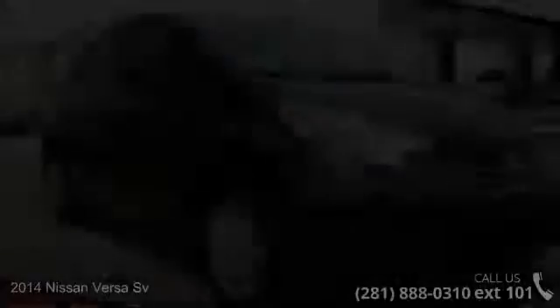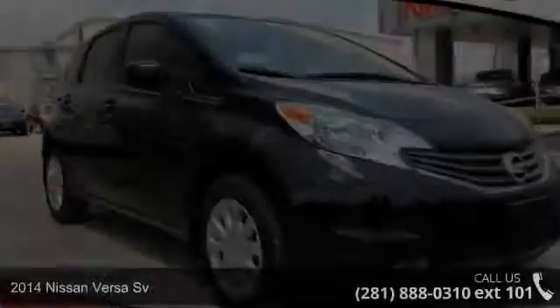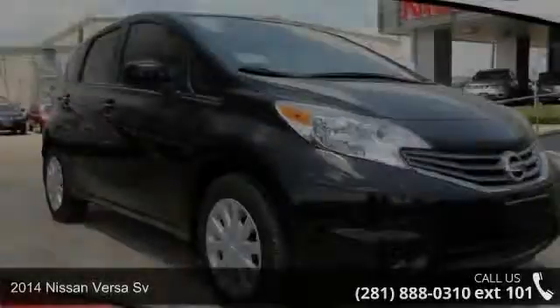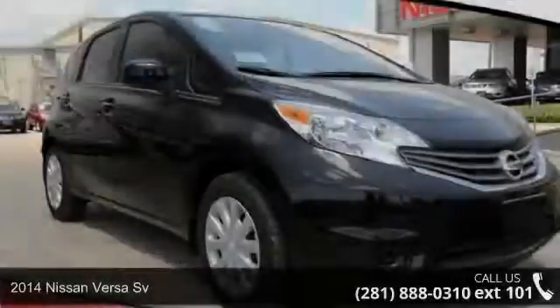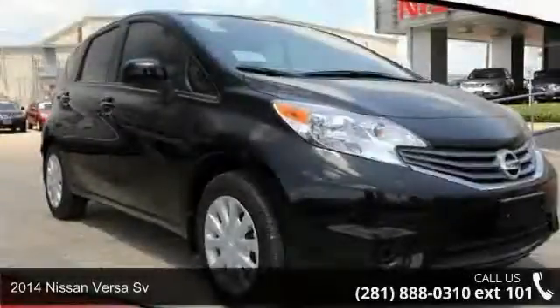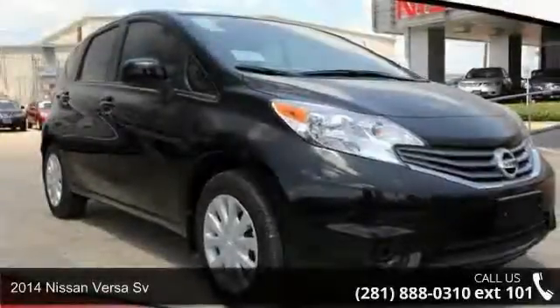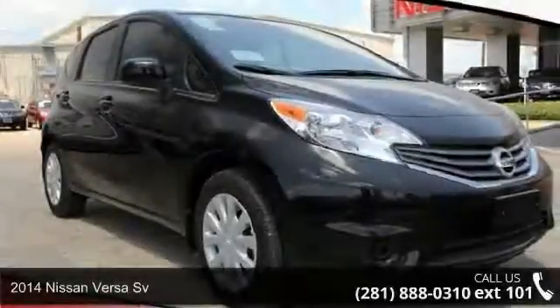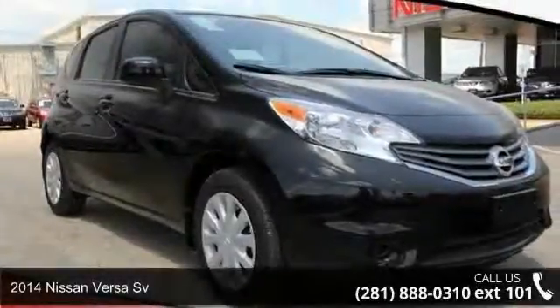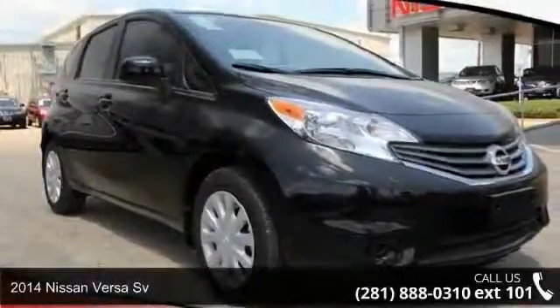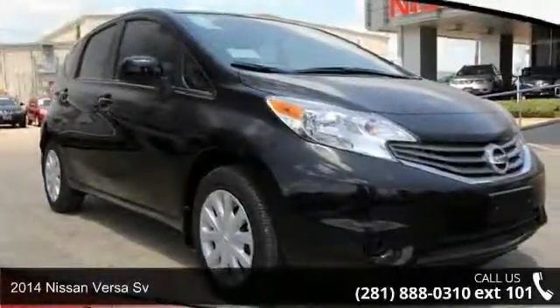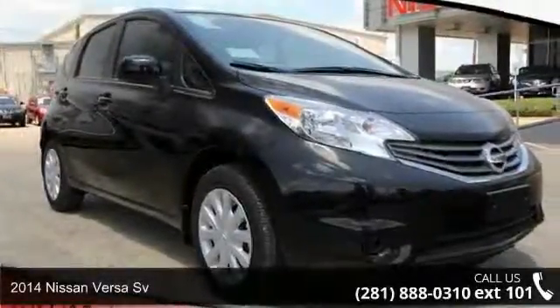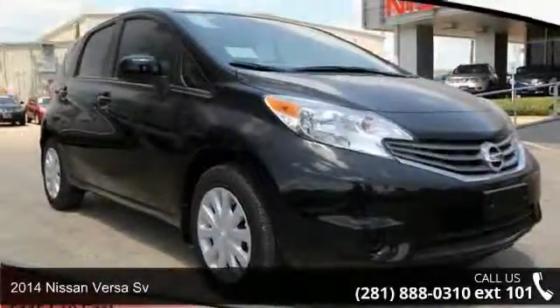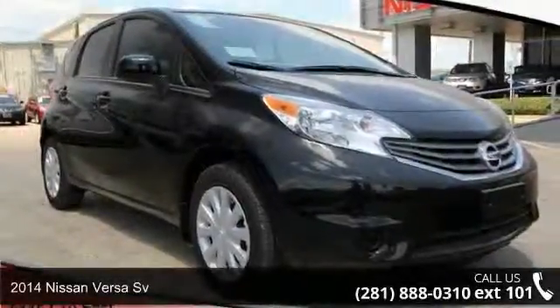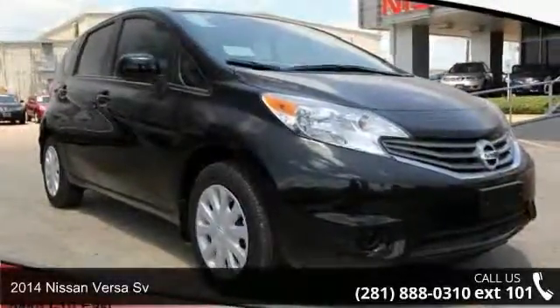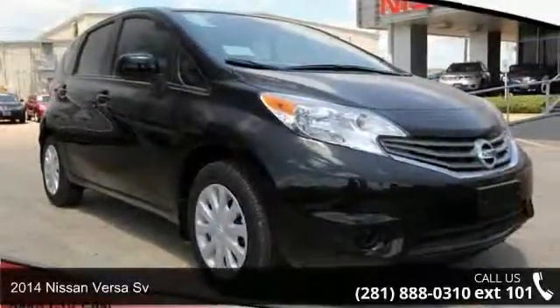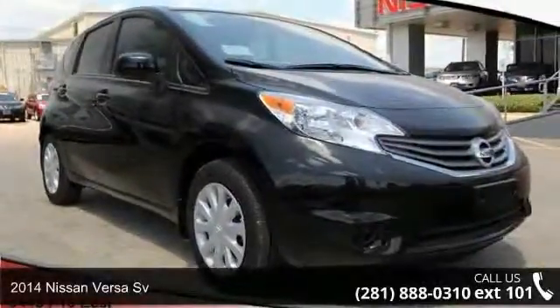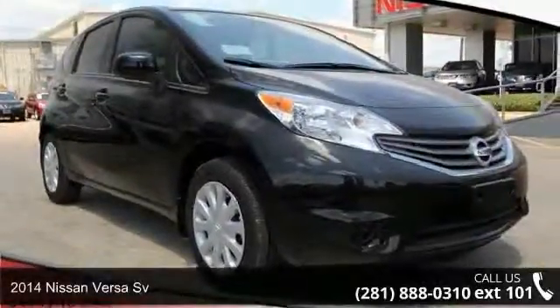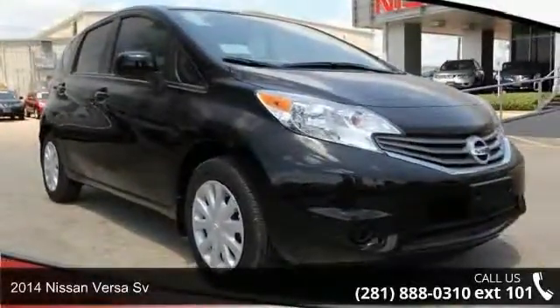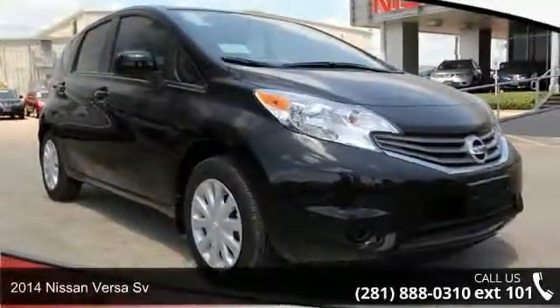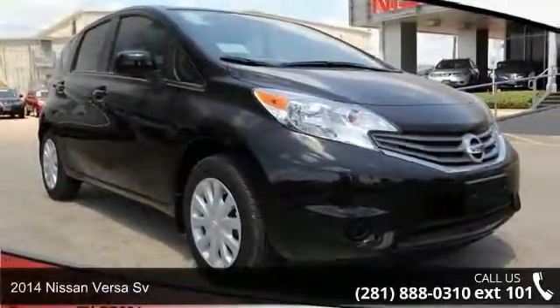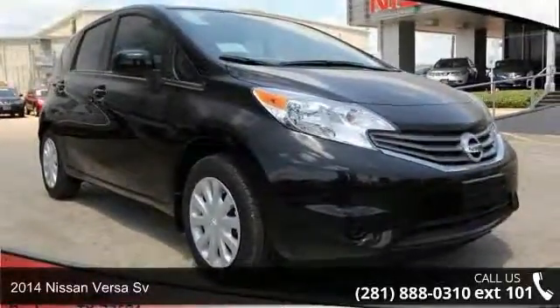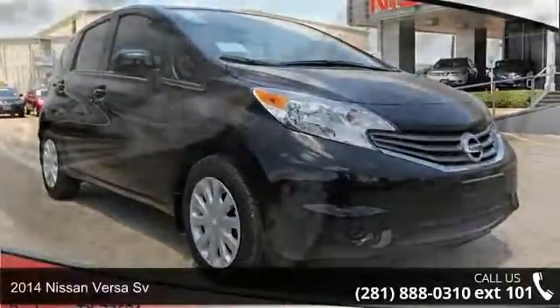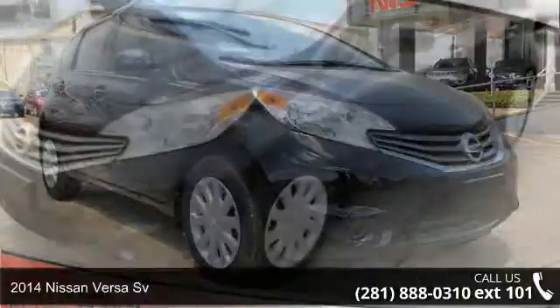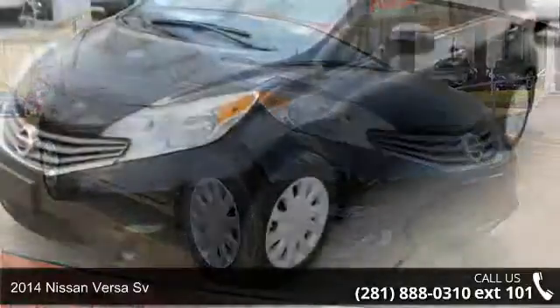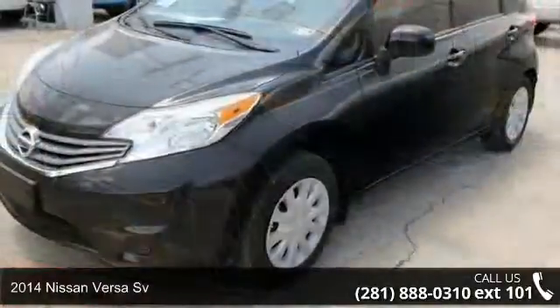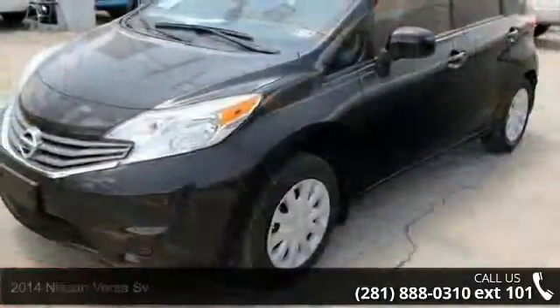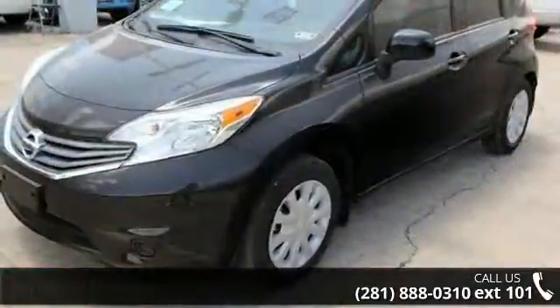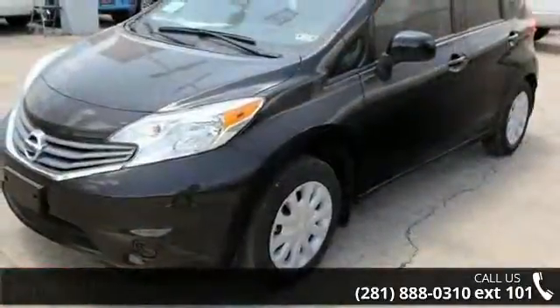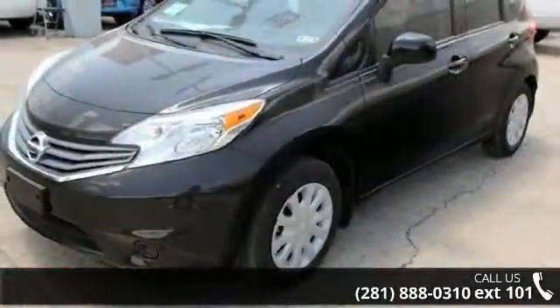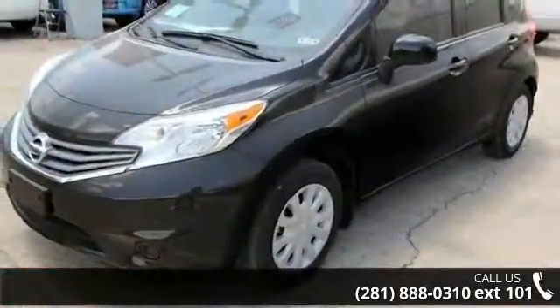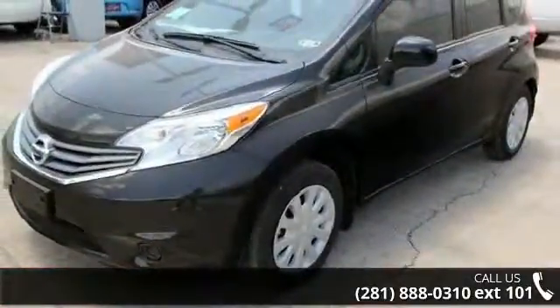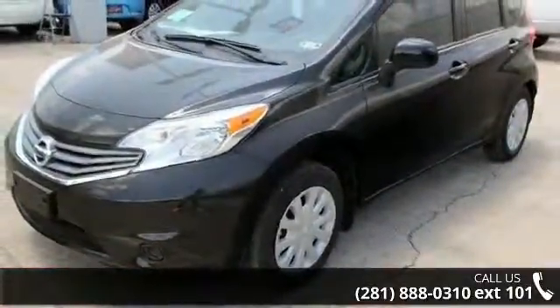Step into the 2014 Nissan Versa. If you are looking for a first-rate auto, this one could be yours today.